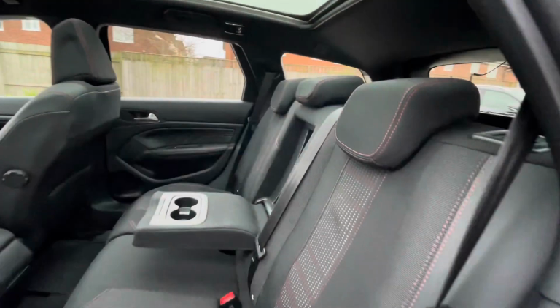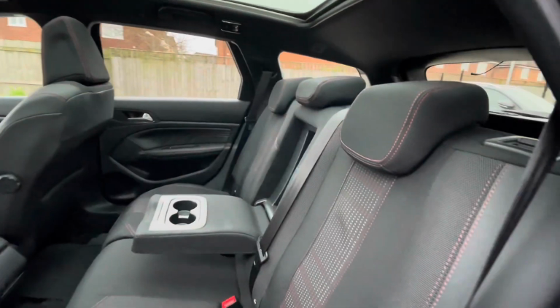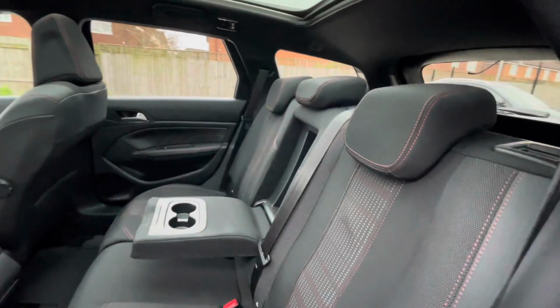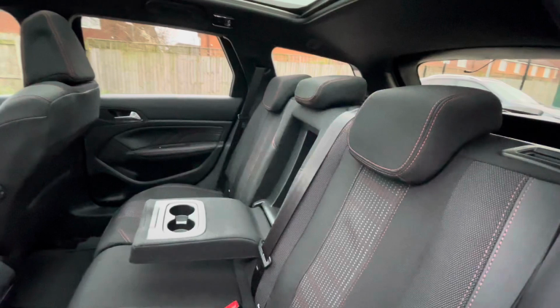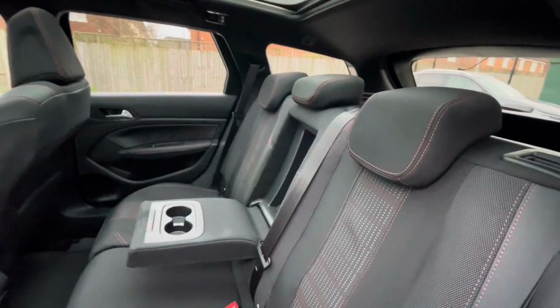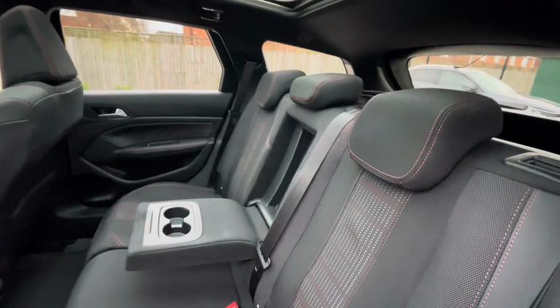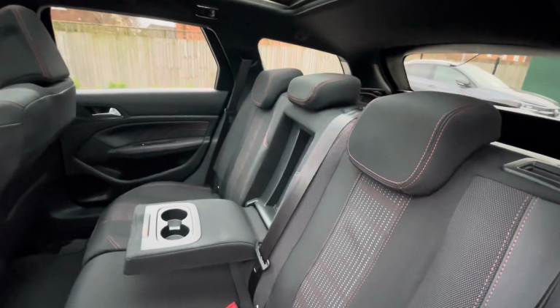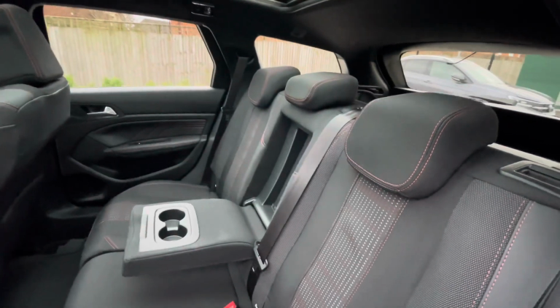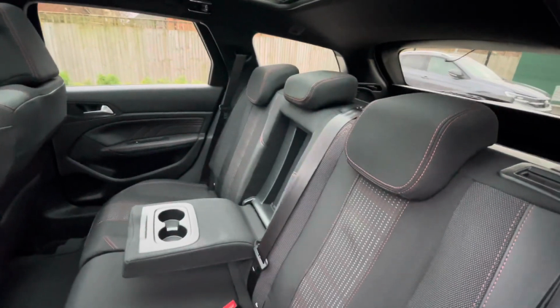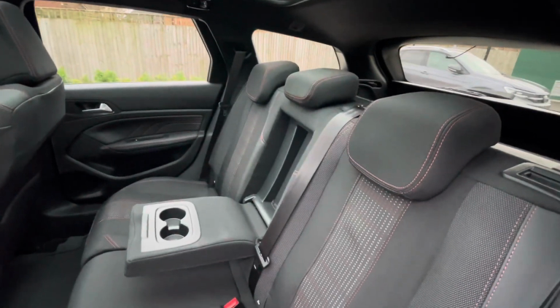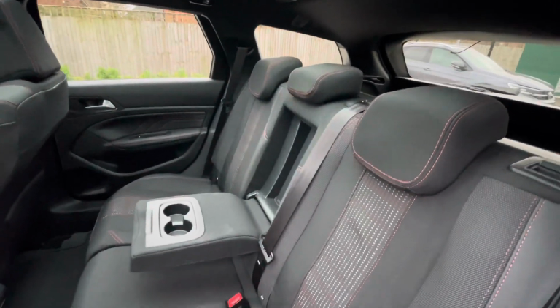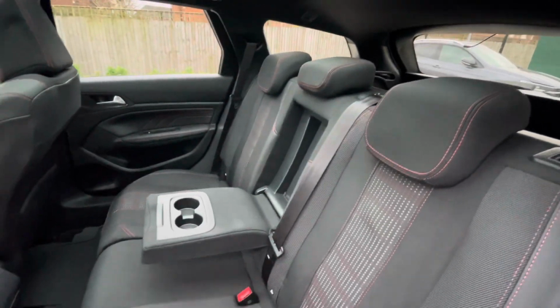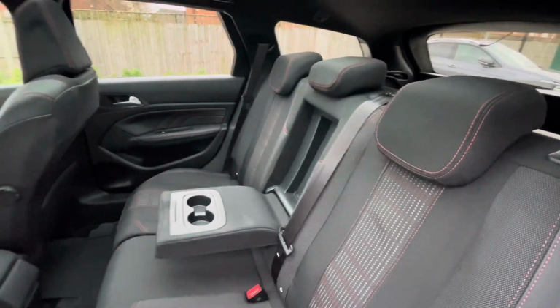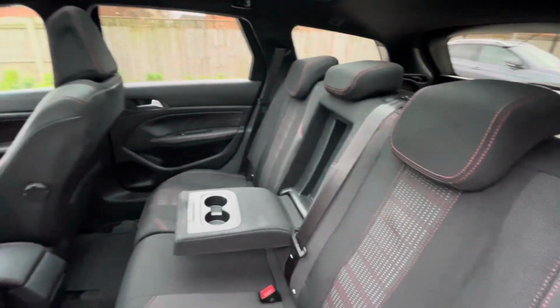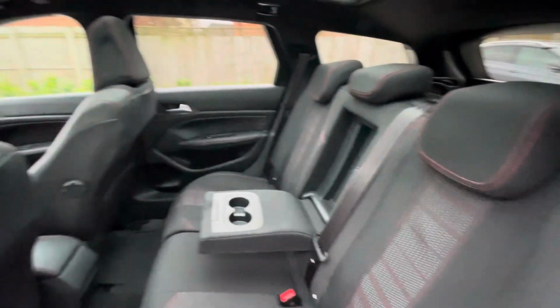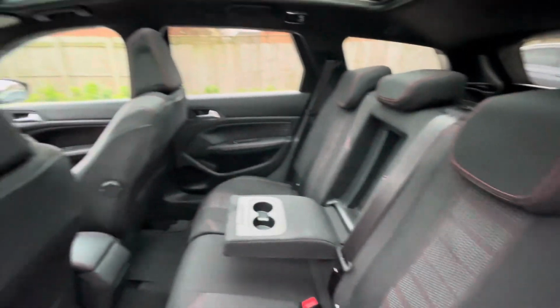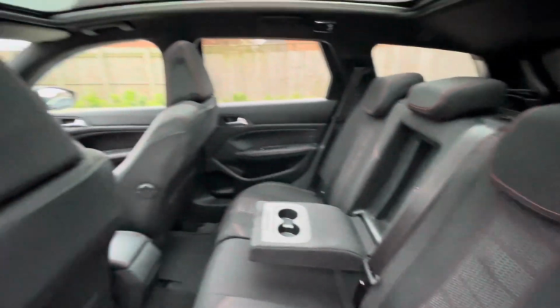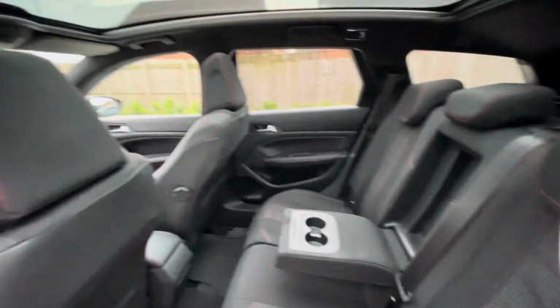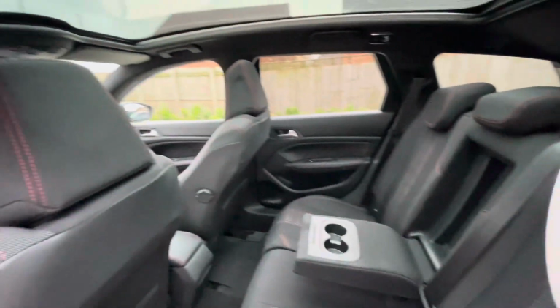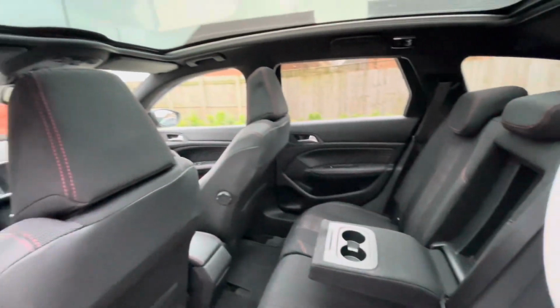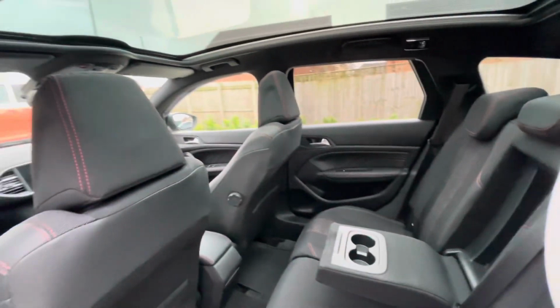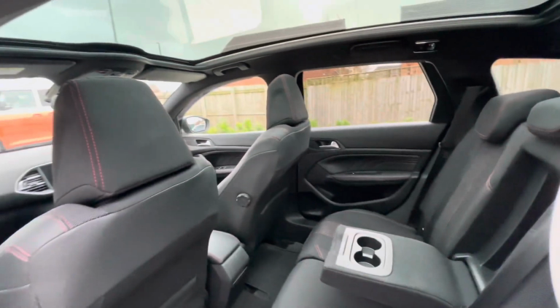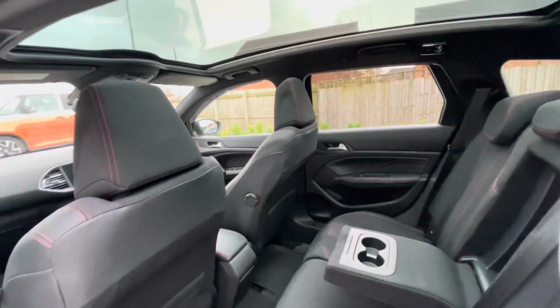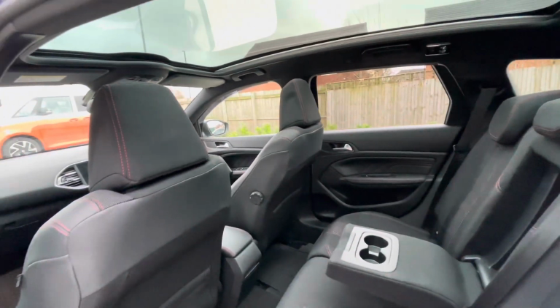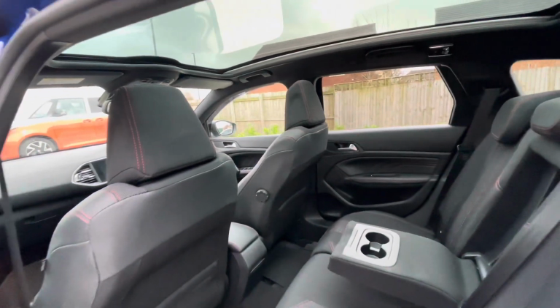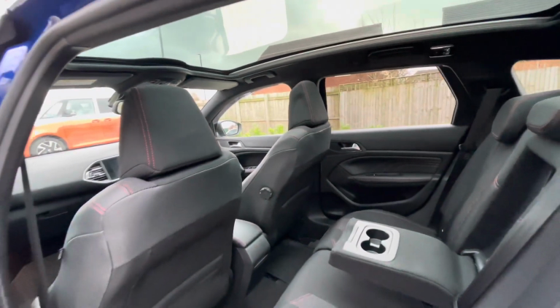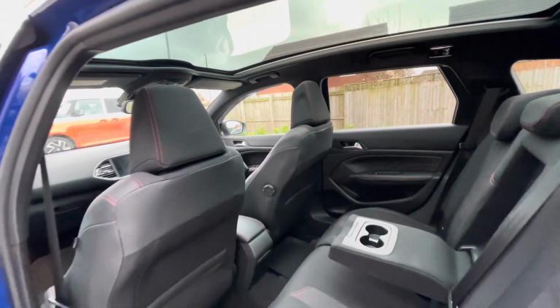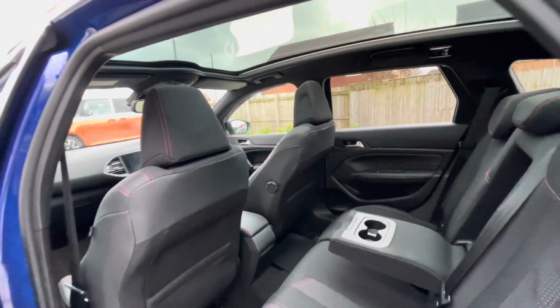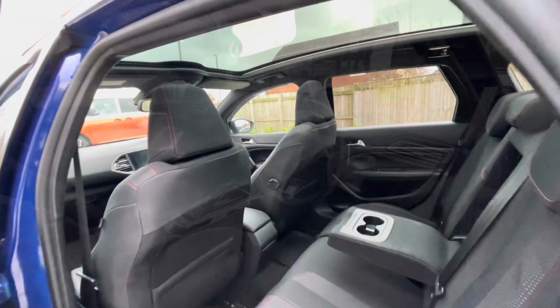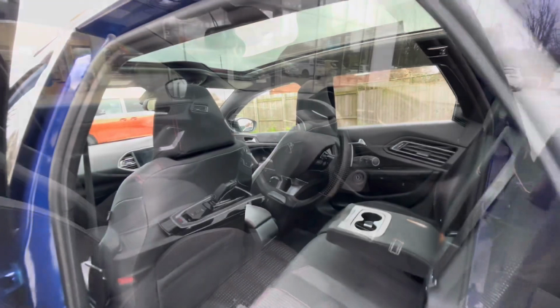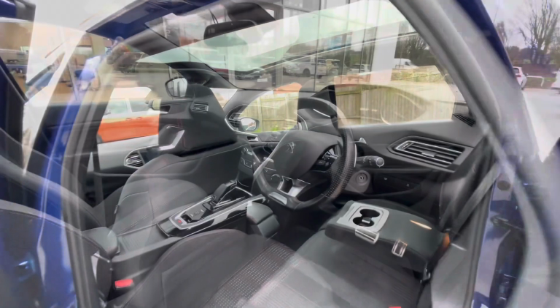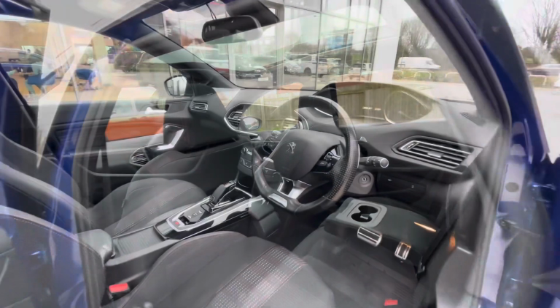You have ISOFIX points in the back for rear child seats, cup holders in the centre console, and a substantial amount of leg room in the back there for rear passengers' comfort.